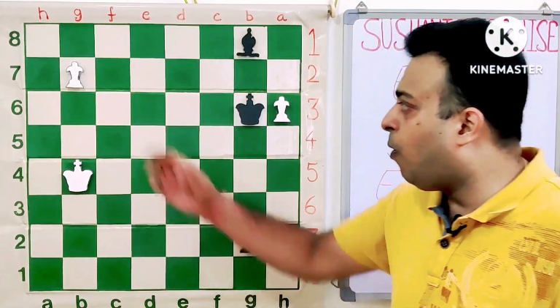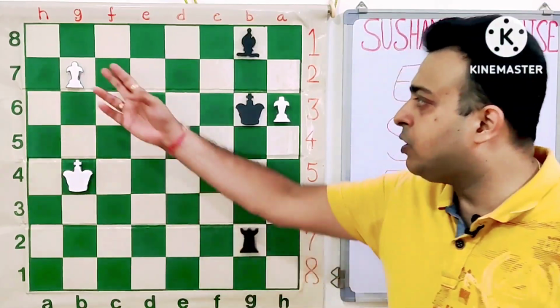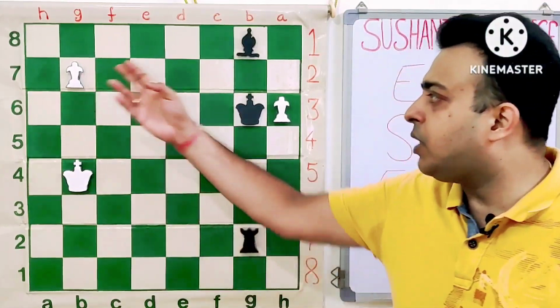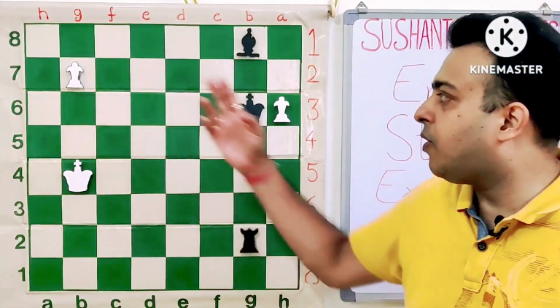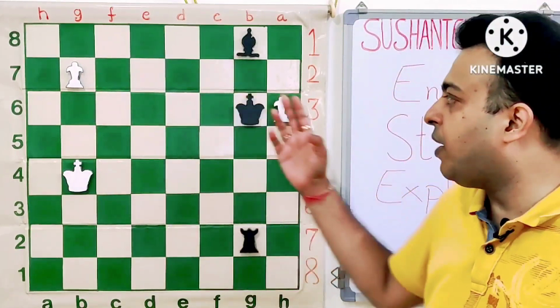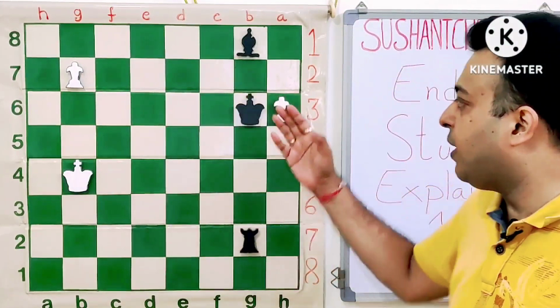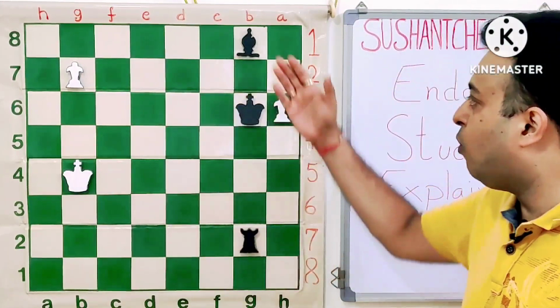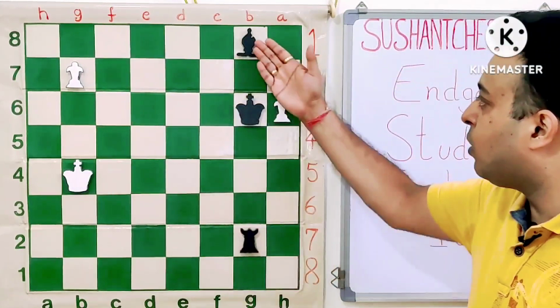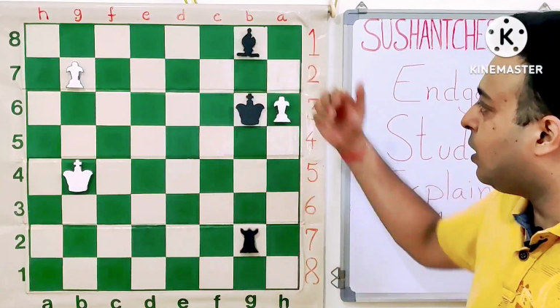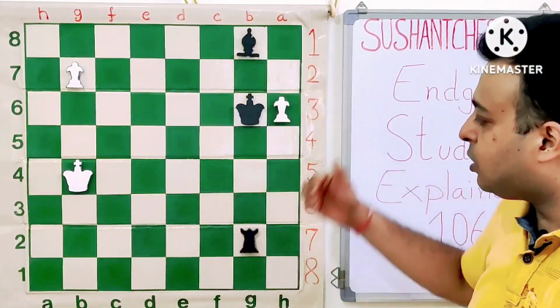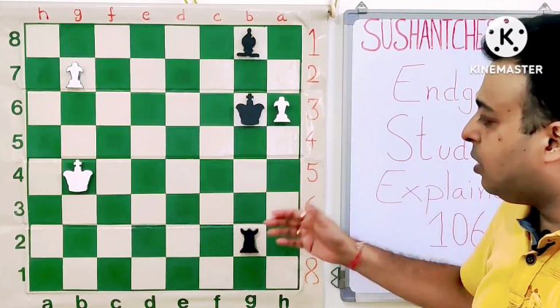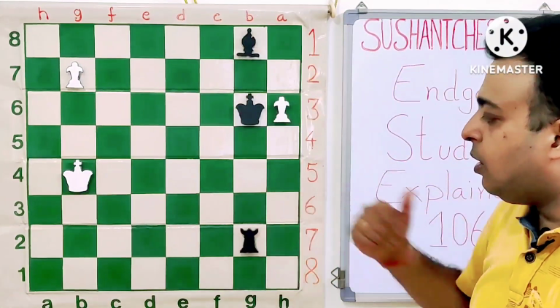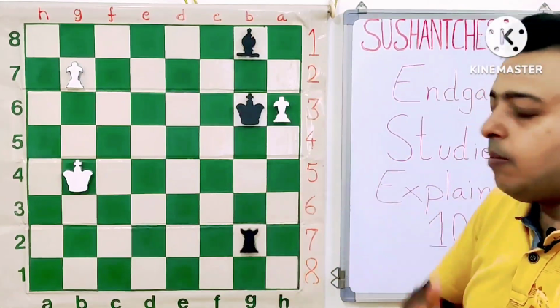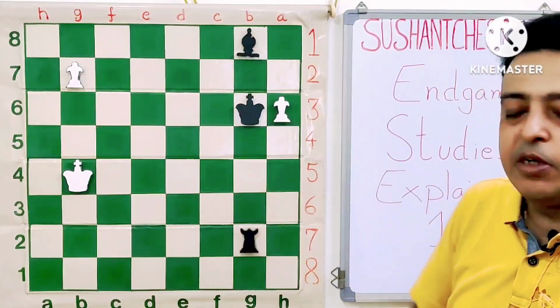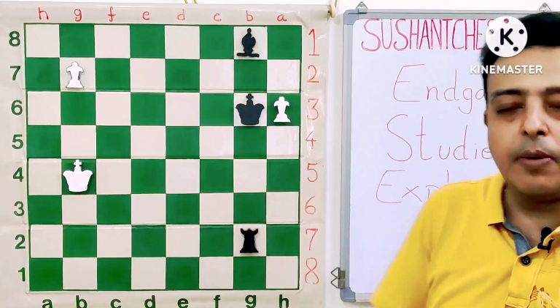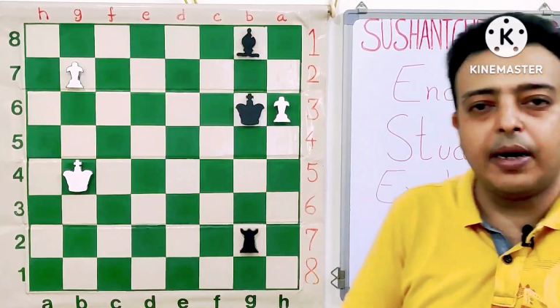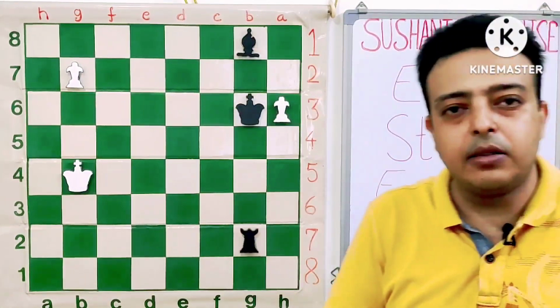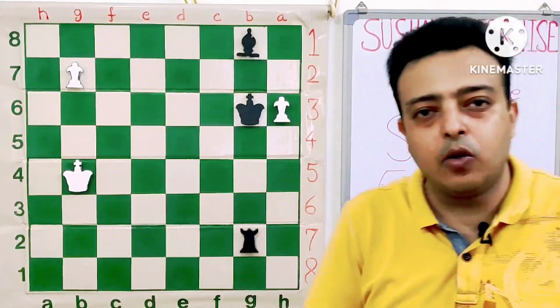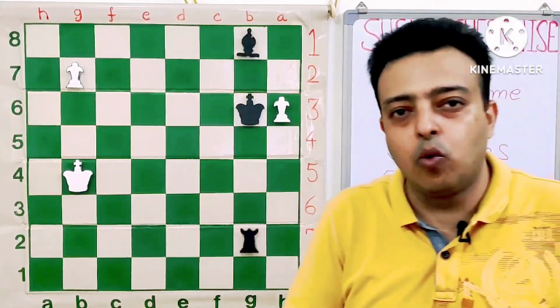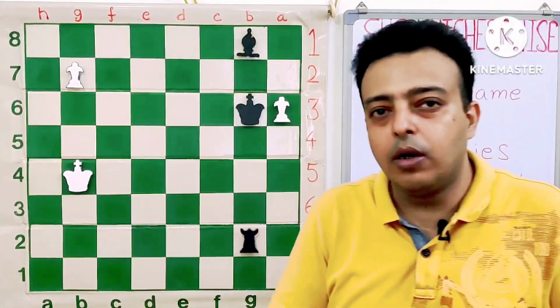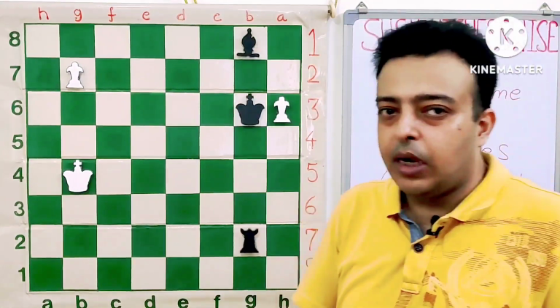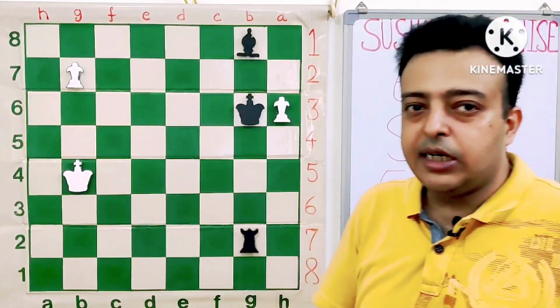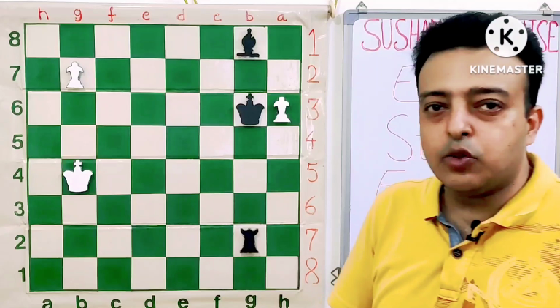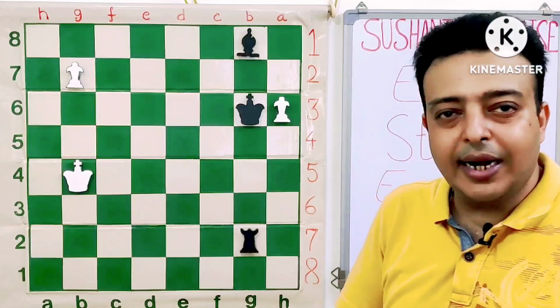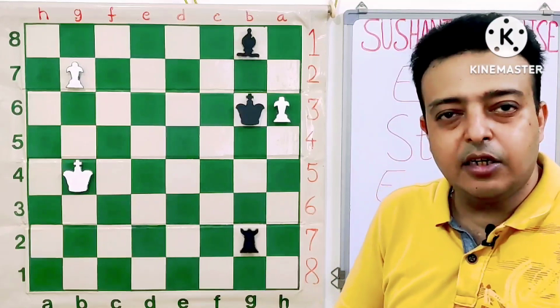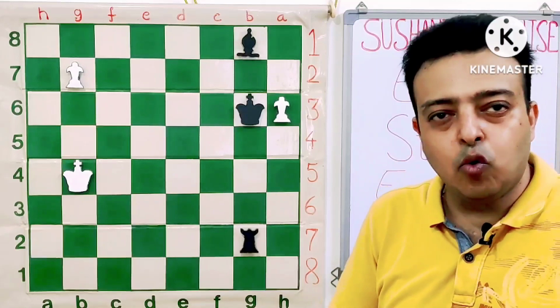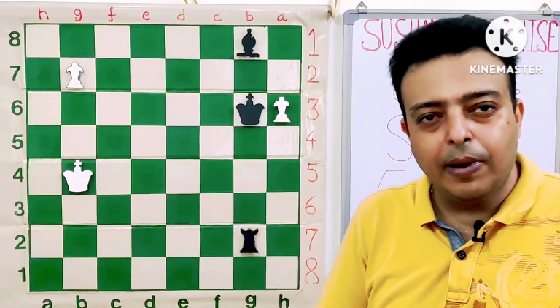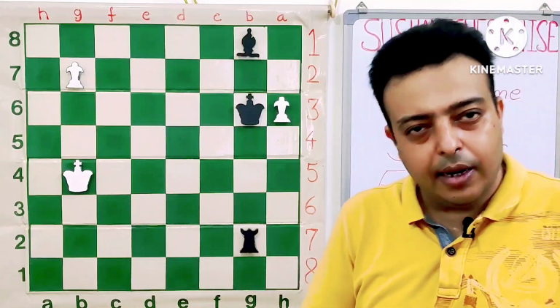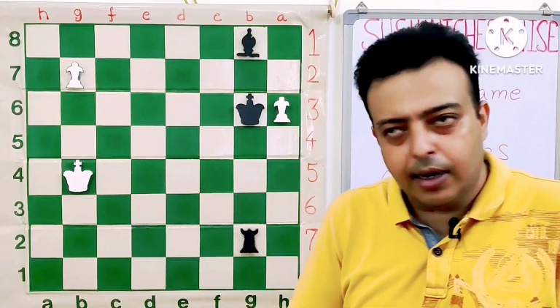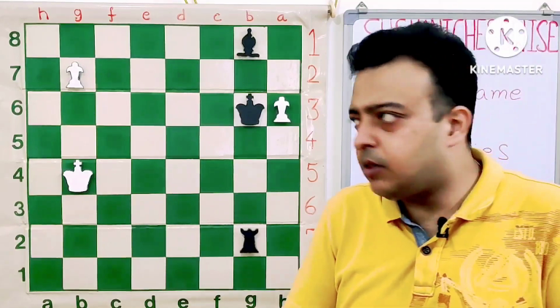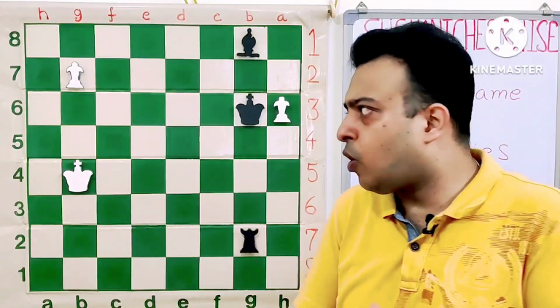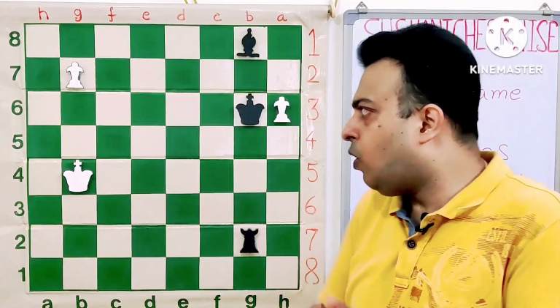Two pawns are fighting out against a bishop and a rook. It is white to play and draw.